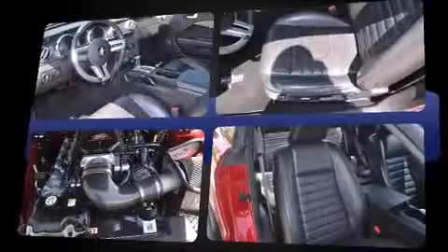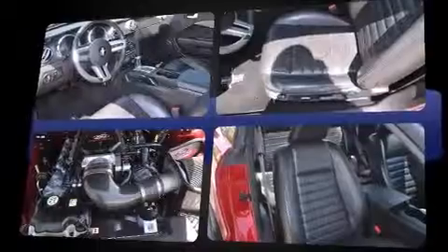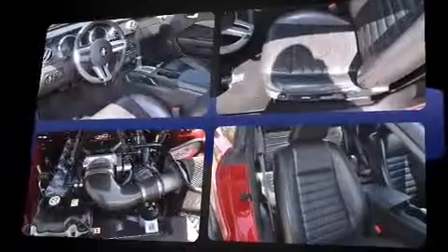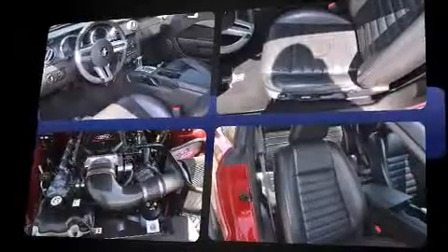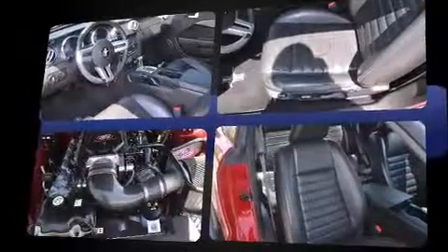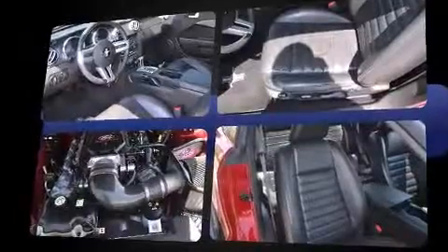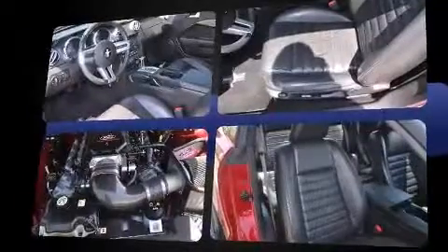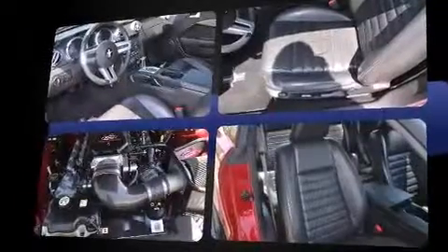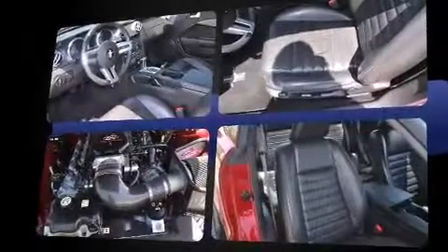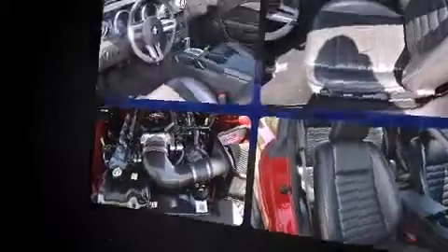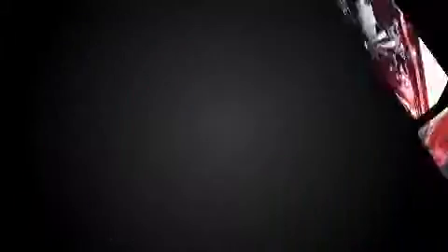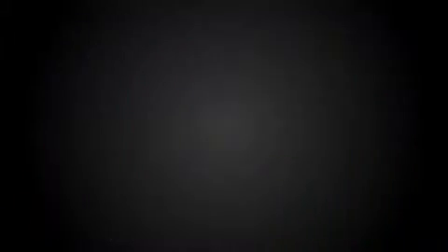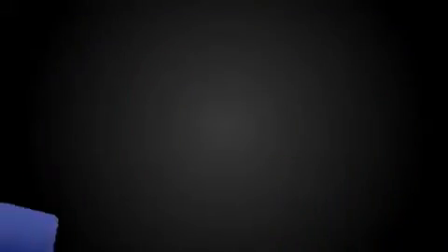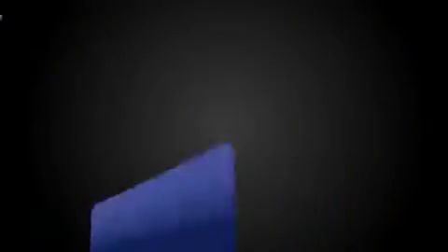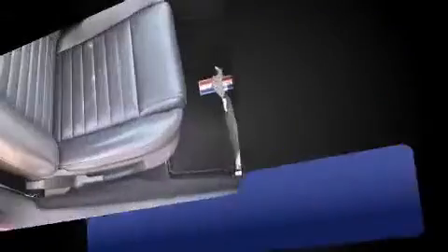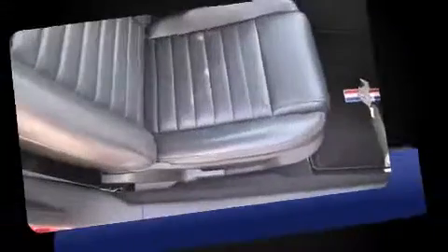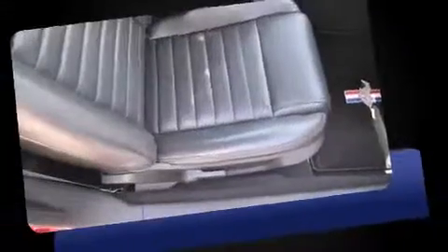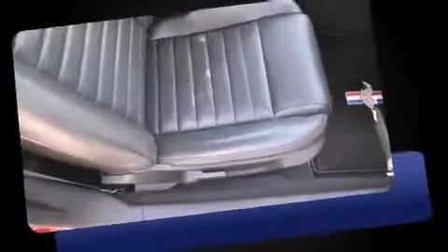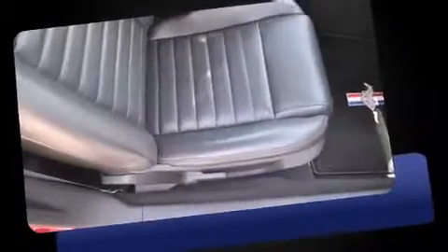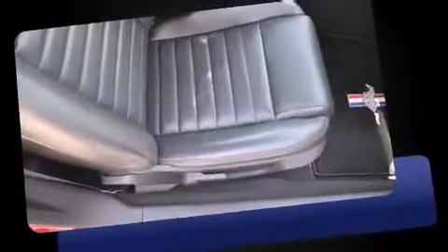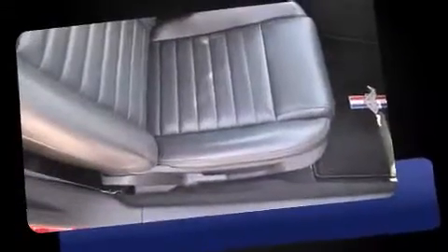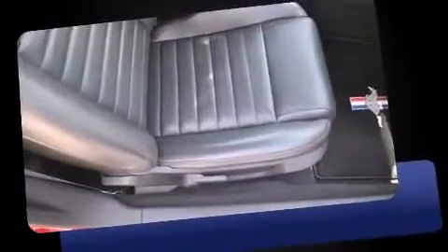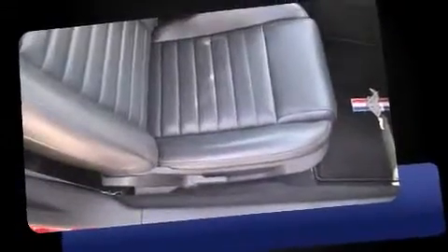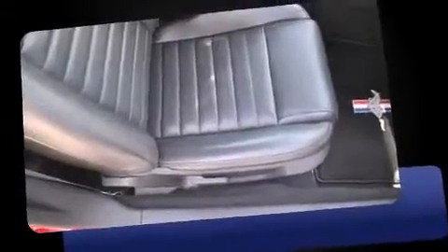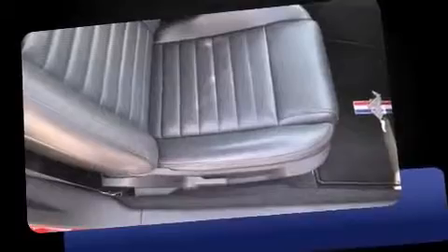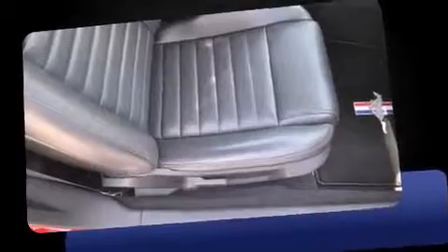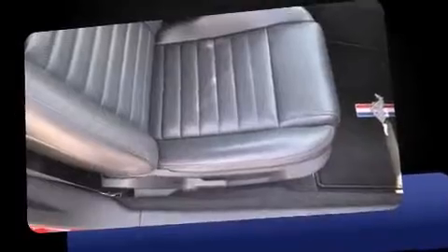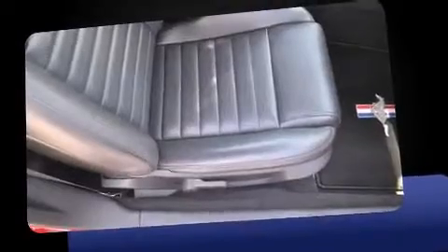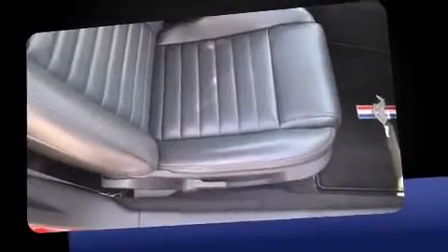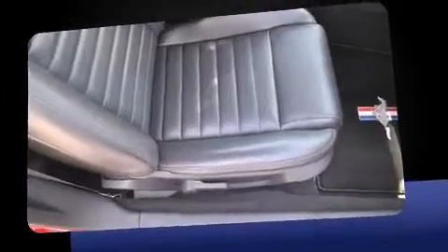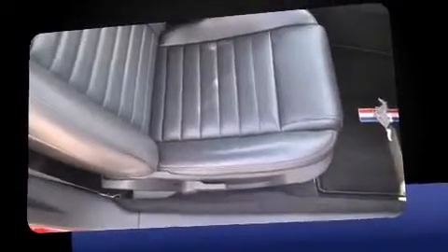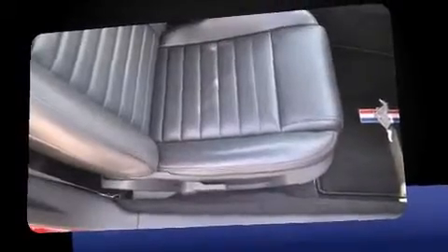Top features include front fog lights, variably intermittent wipers, remote keyless entry, and much more.